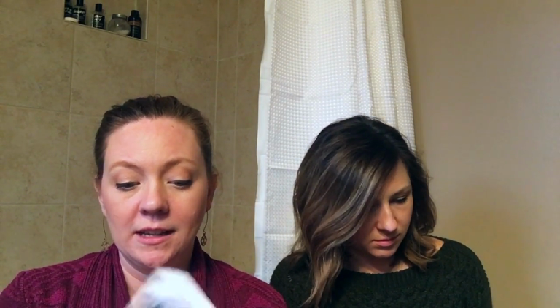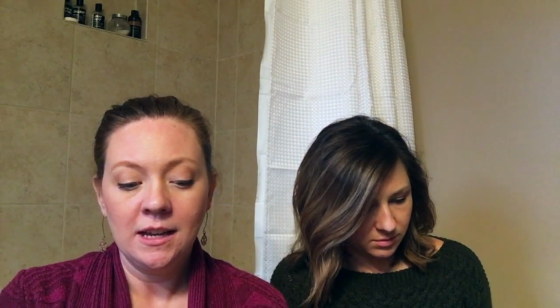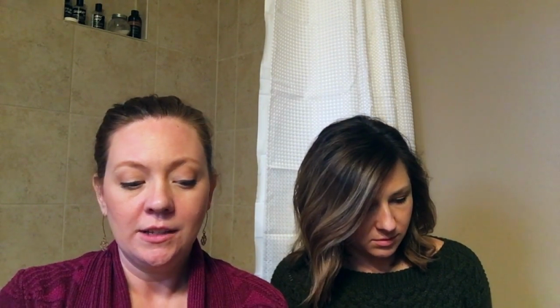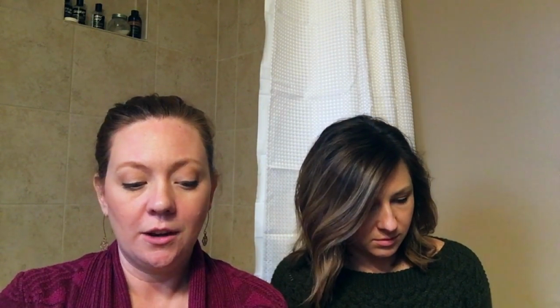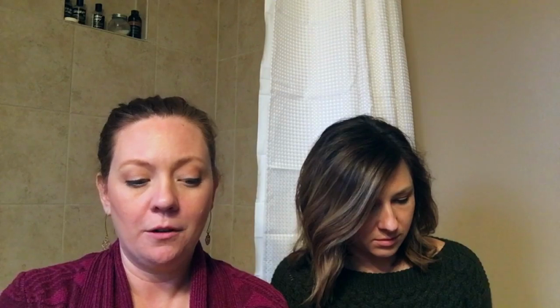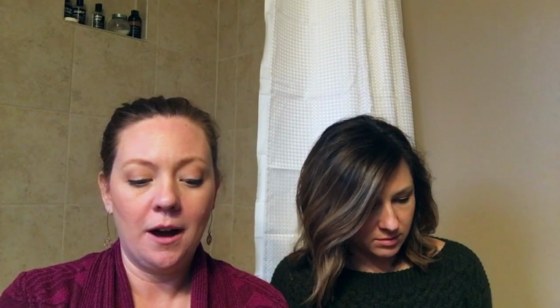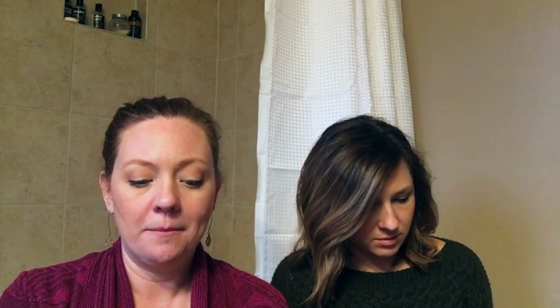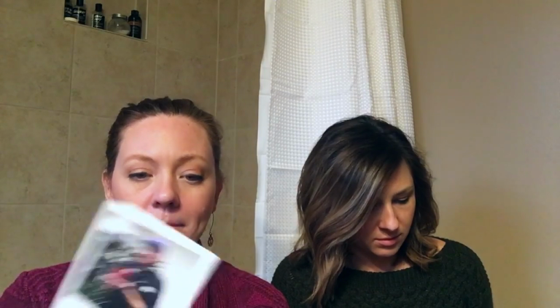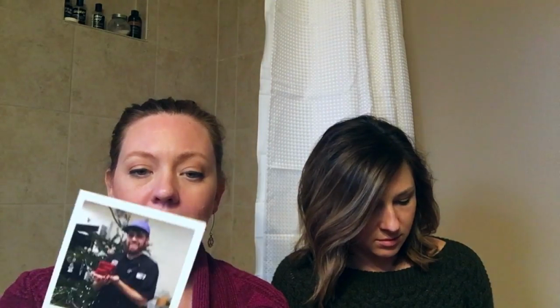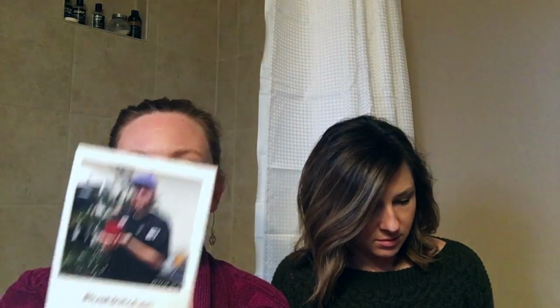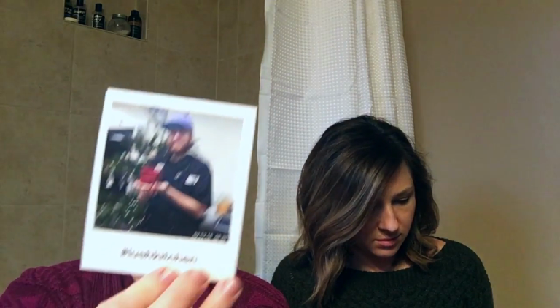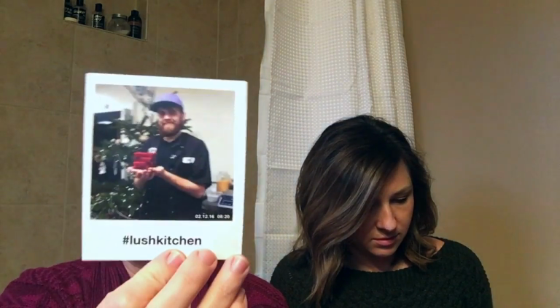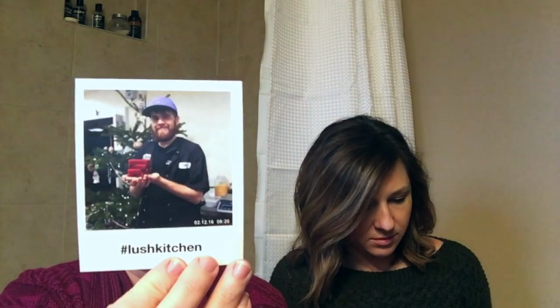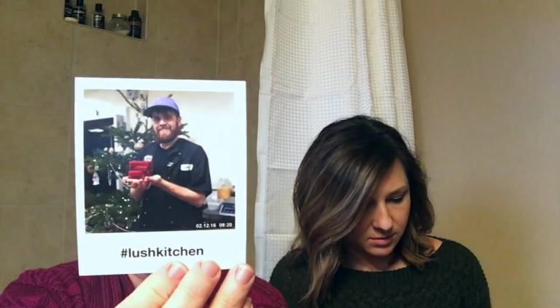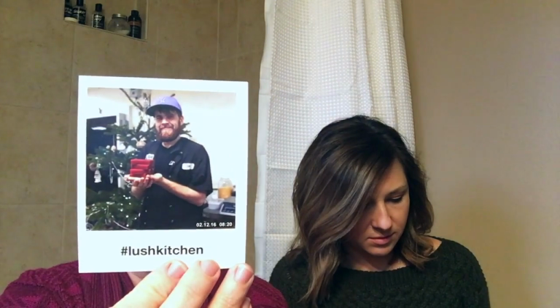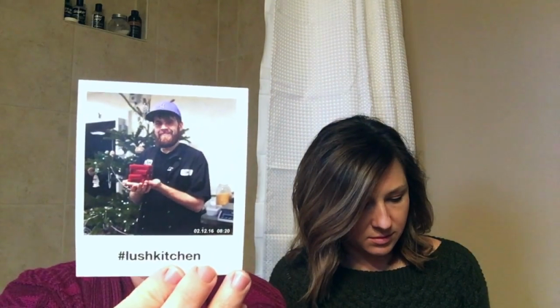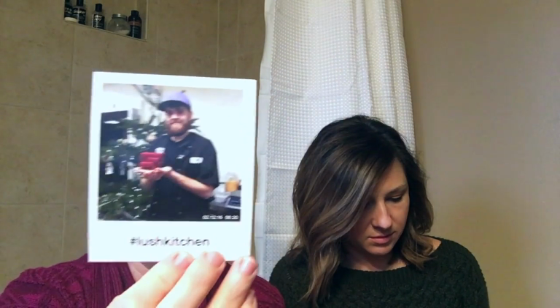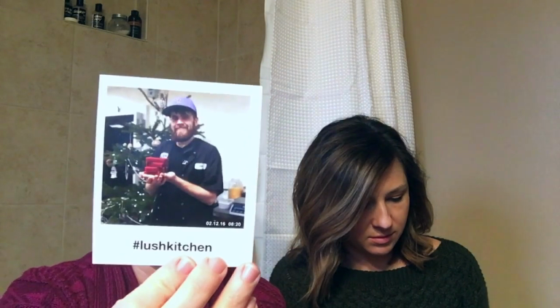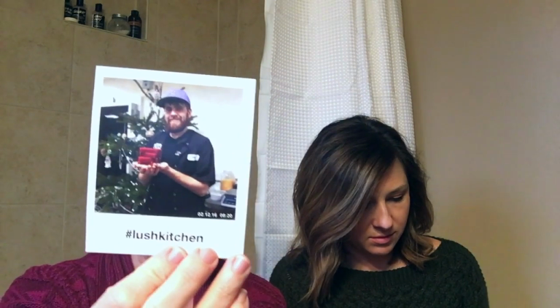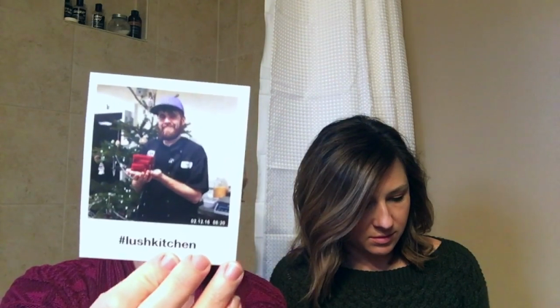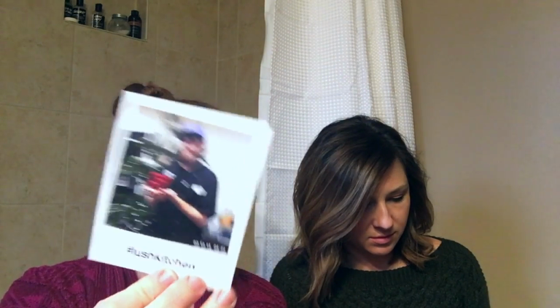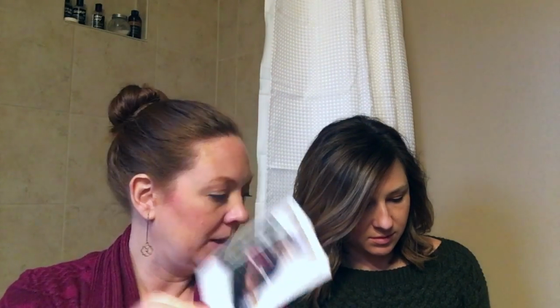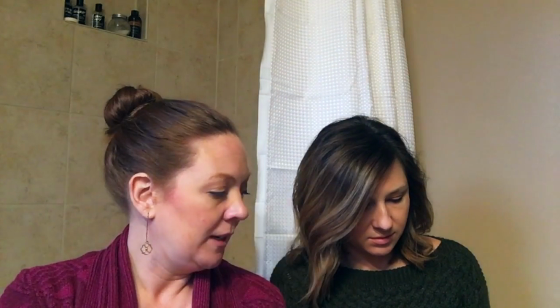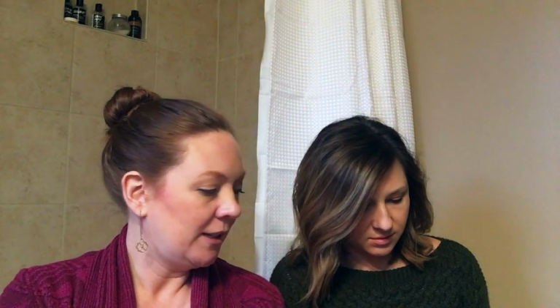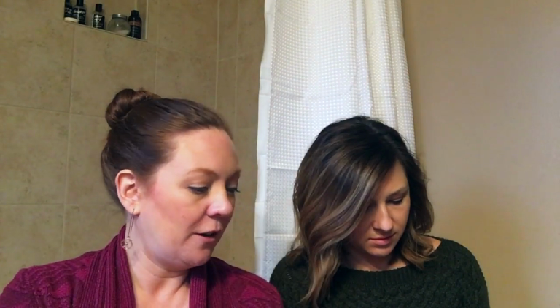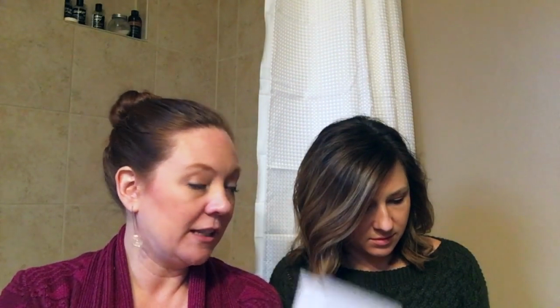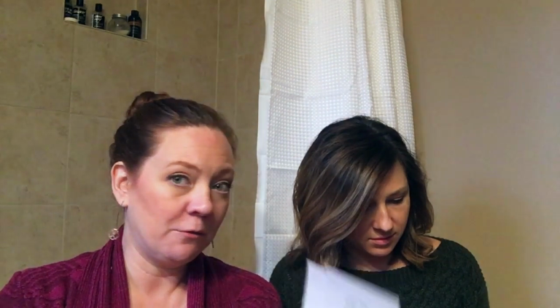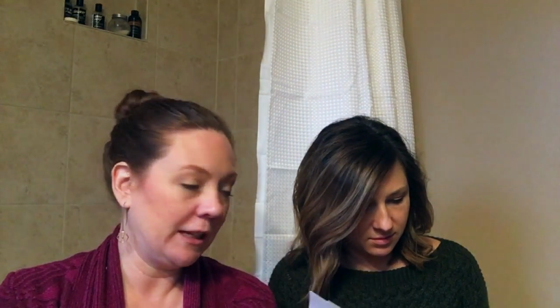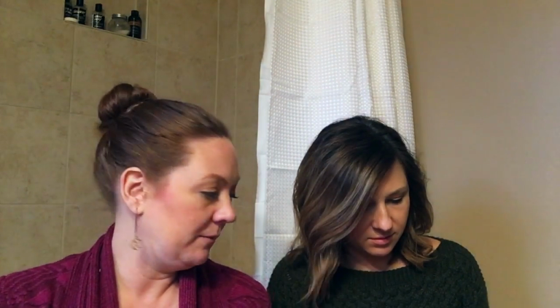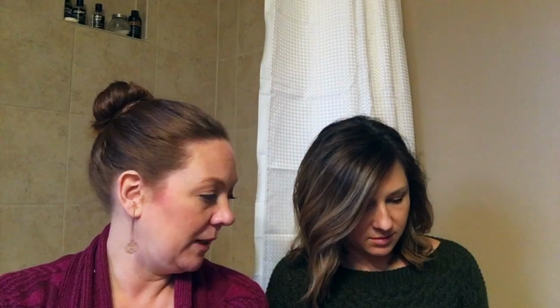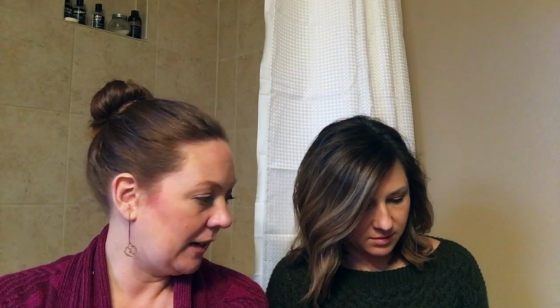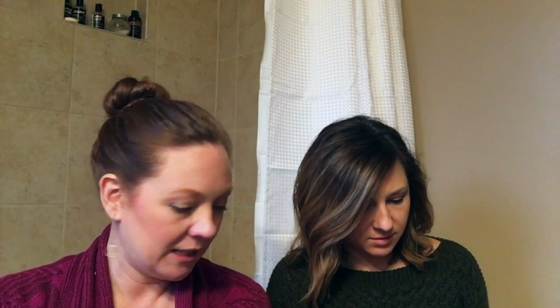I can't read this guy's name but there he is holding my soap - it's a really kind of special touch. We have a ton of these Polaroids.